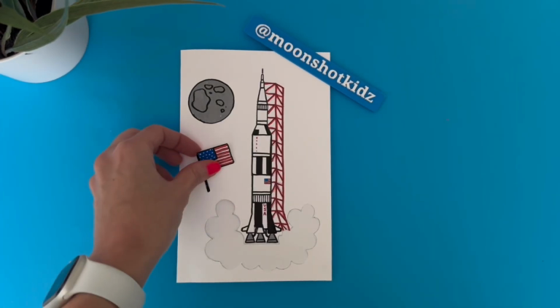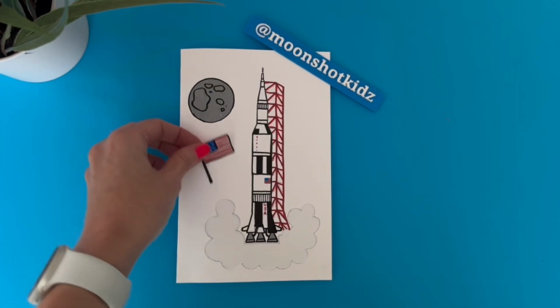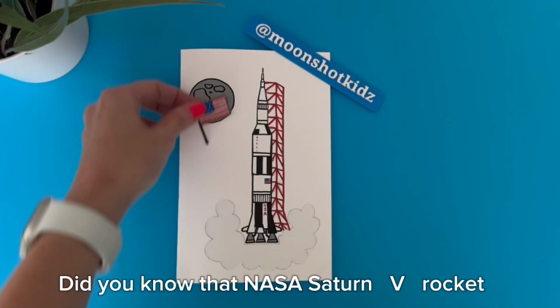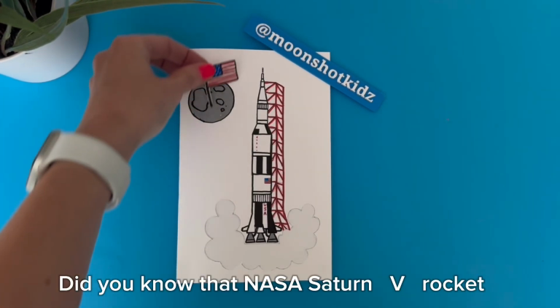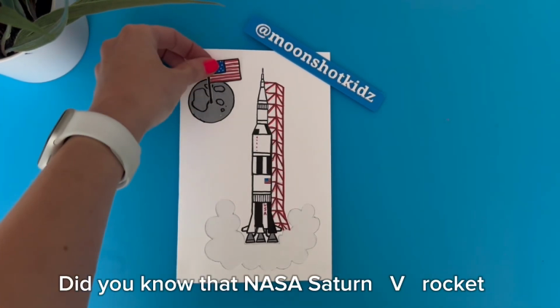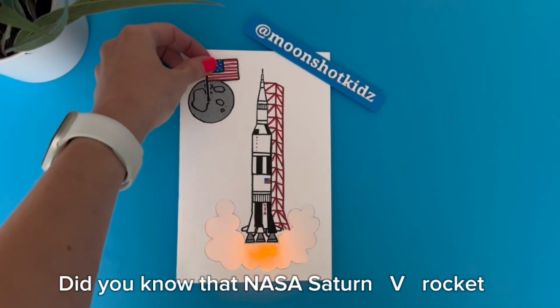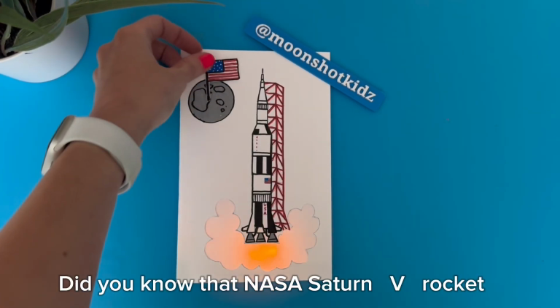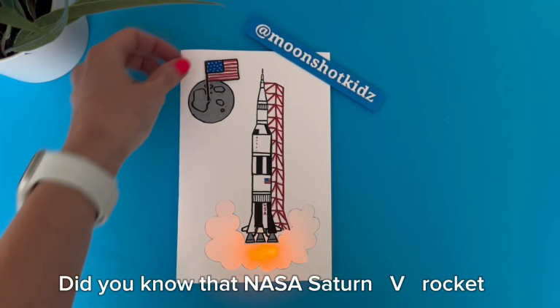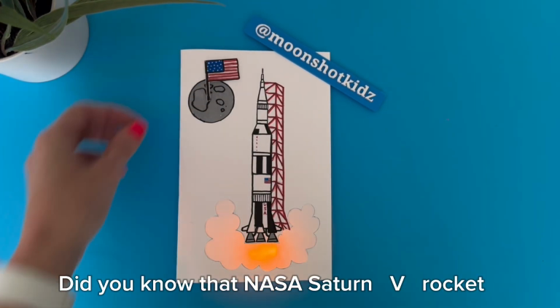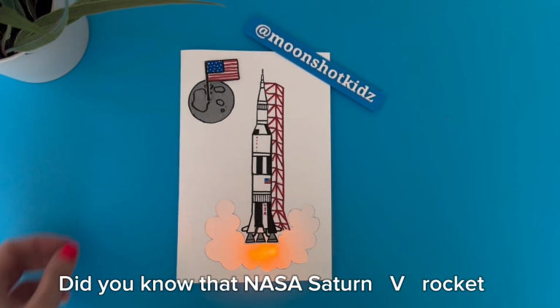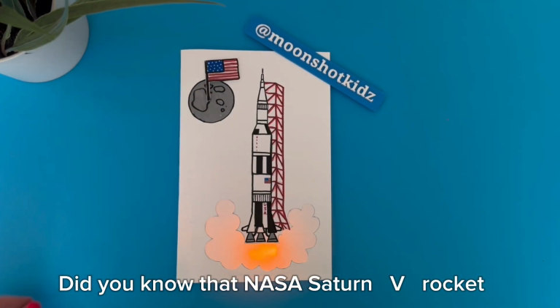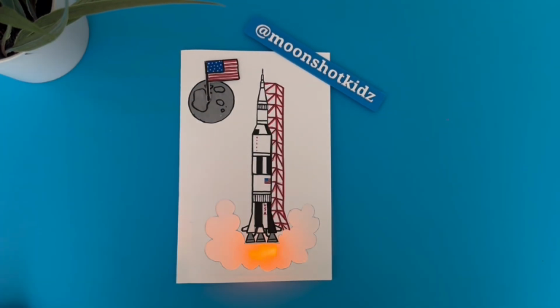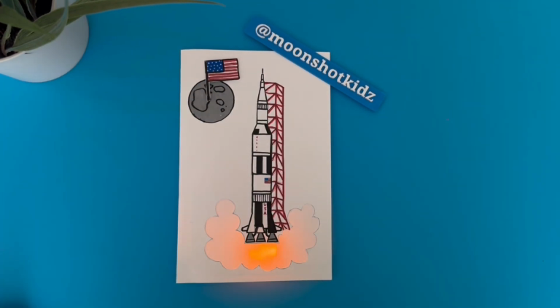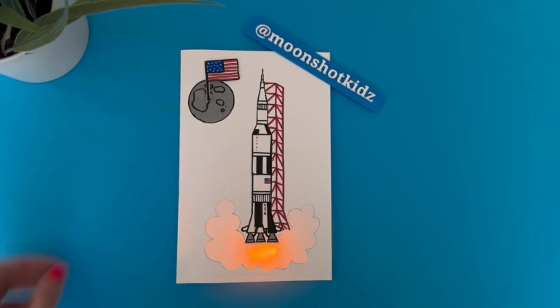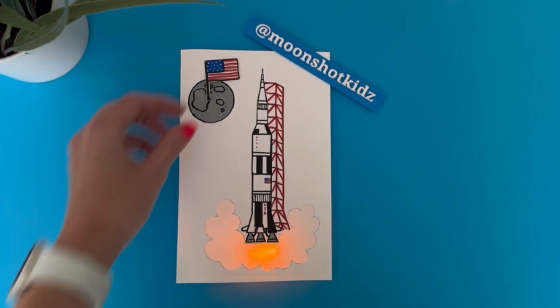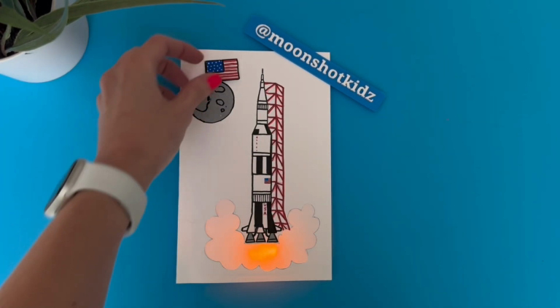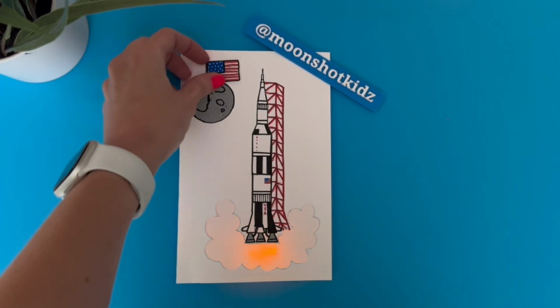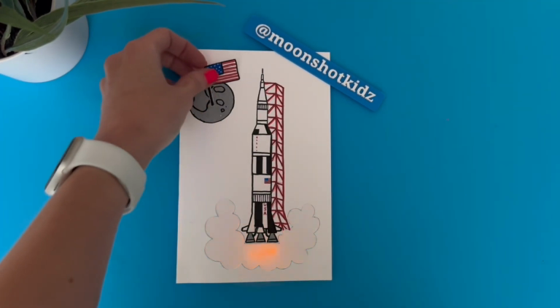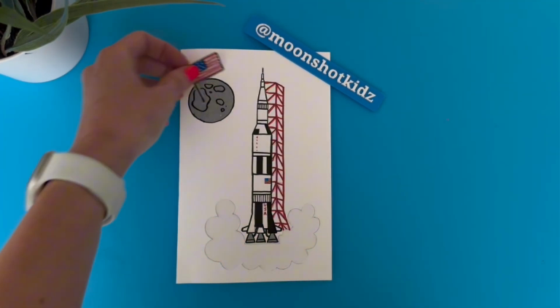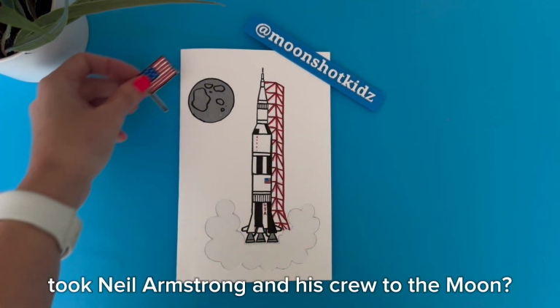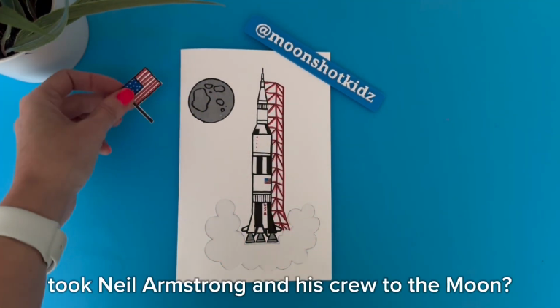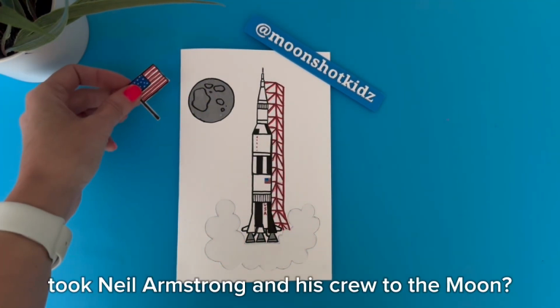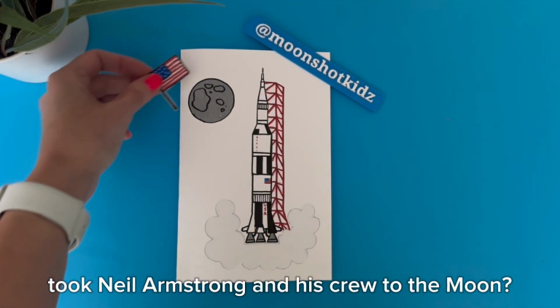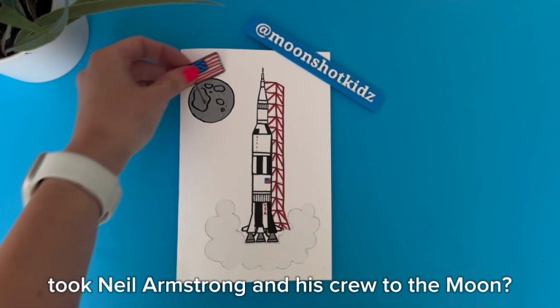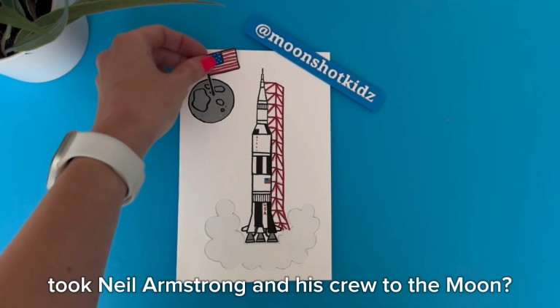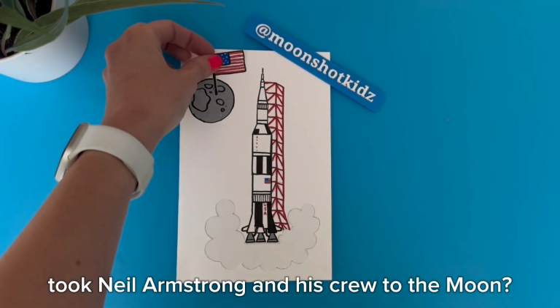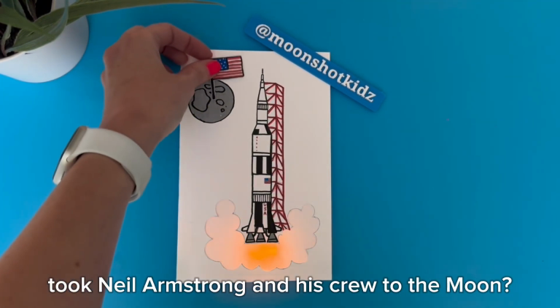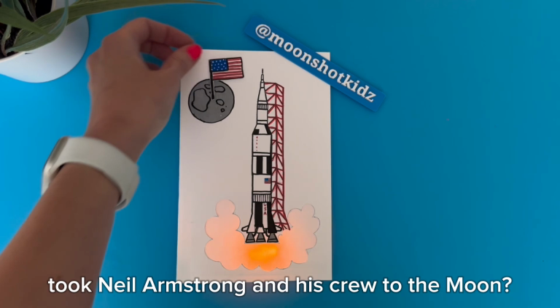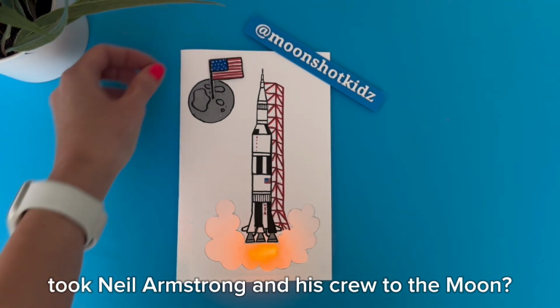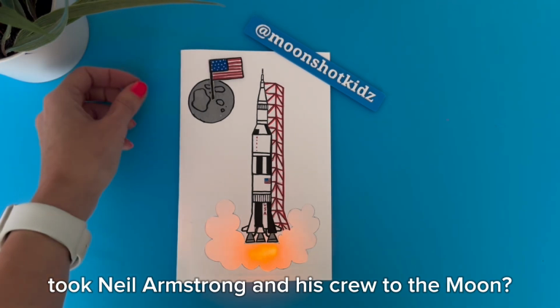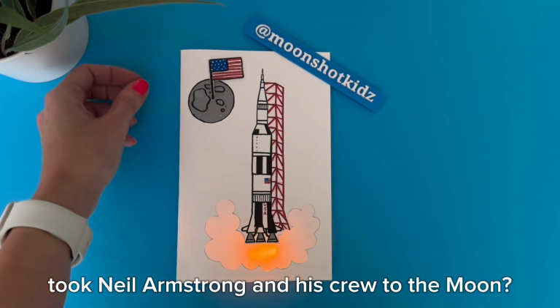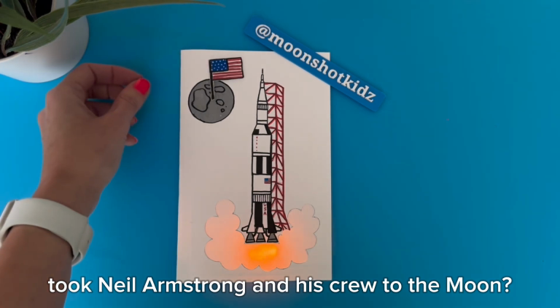Did you know that NASA's Saturn V rocket took Neil Armstrong and his crew to the moon?